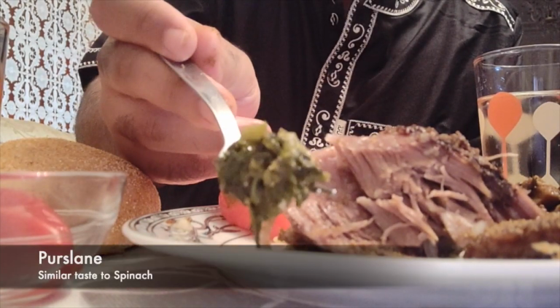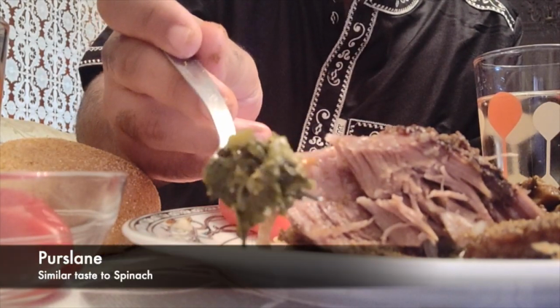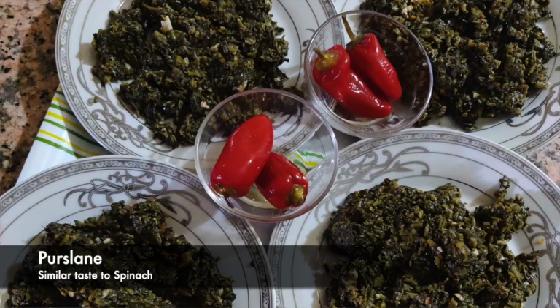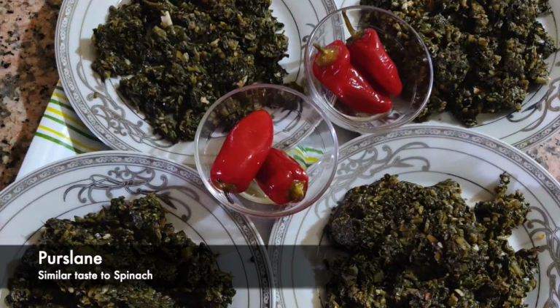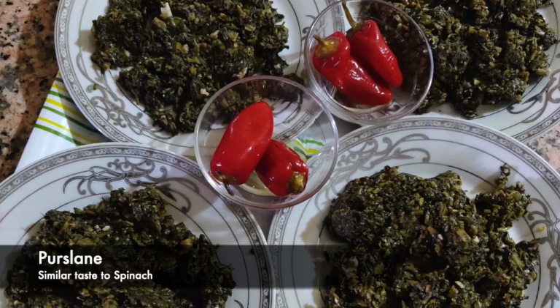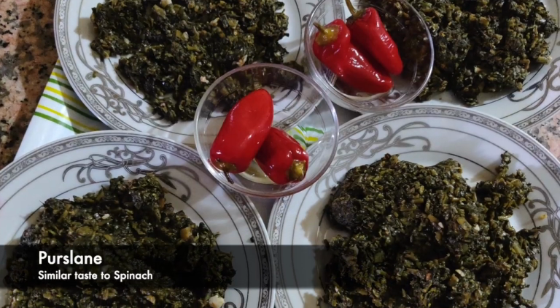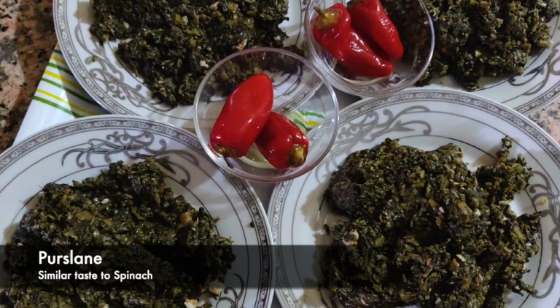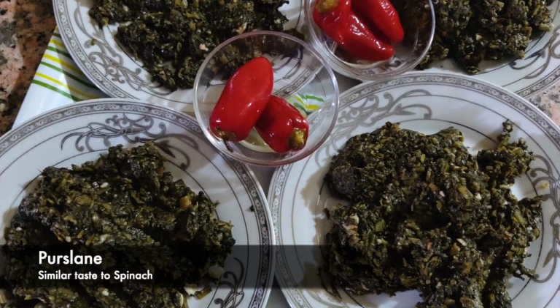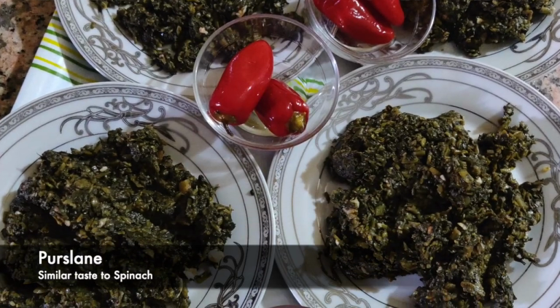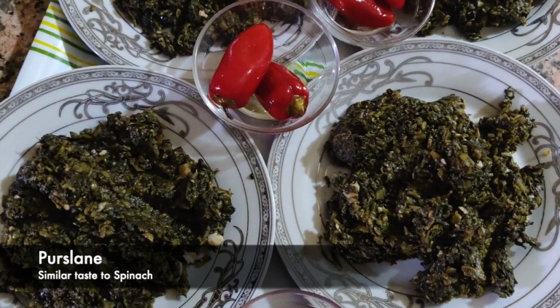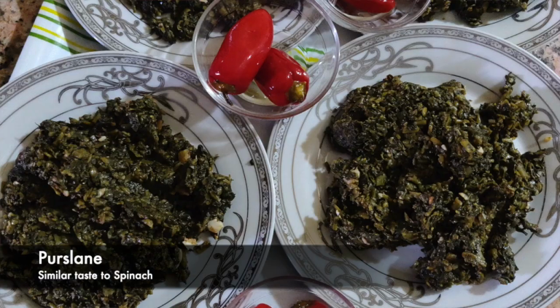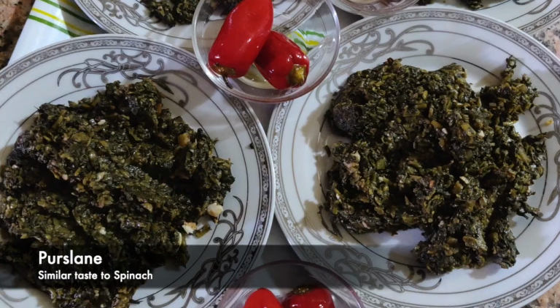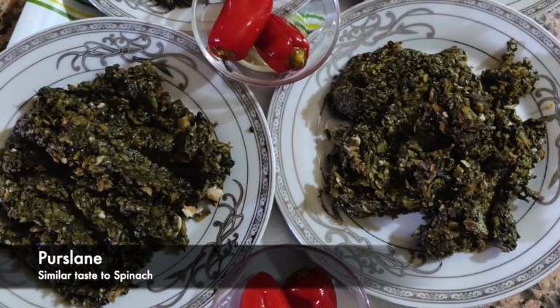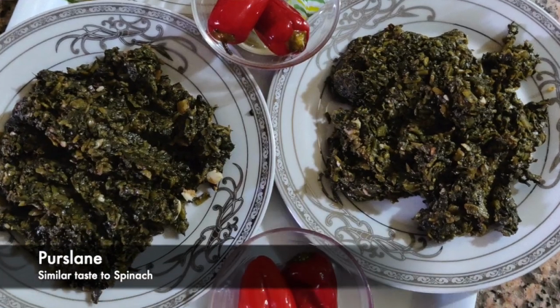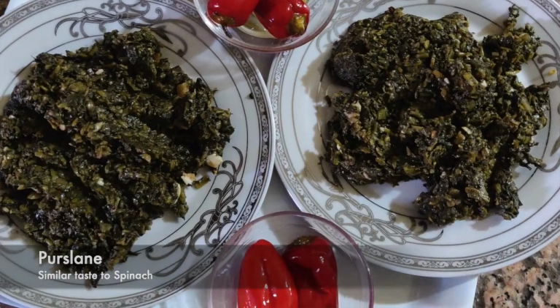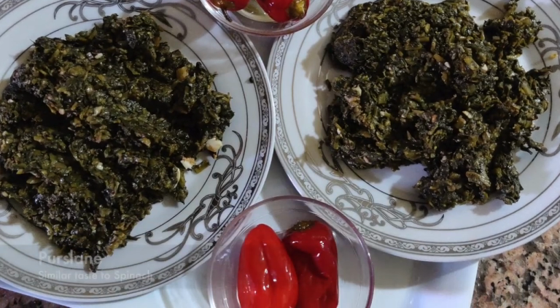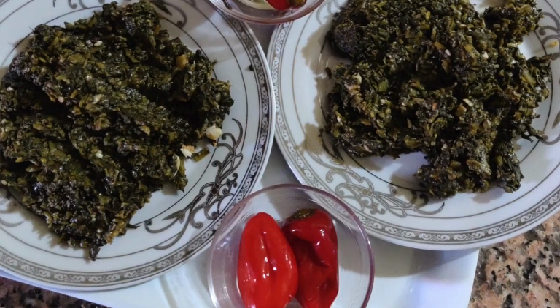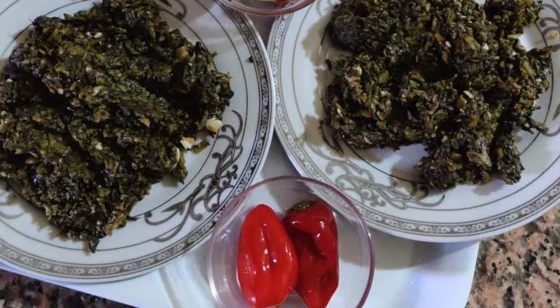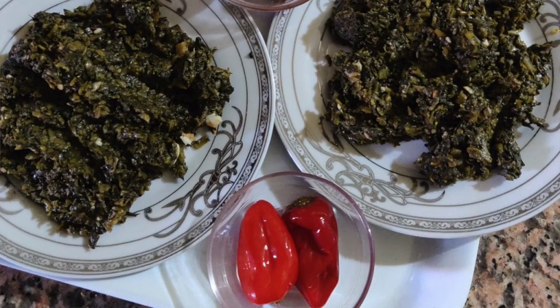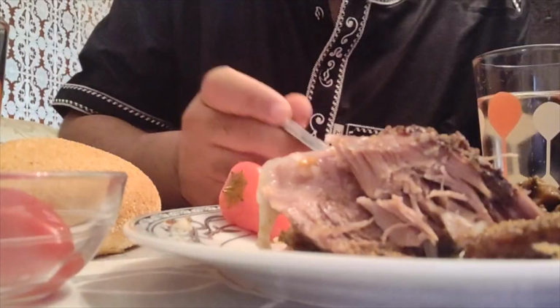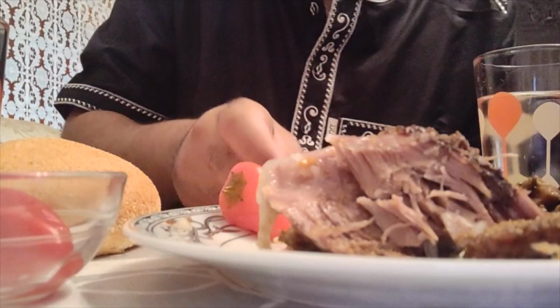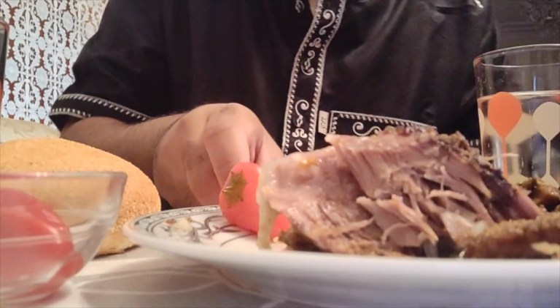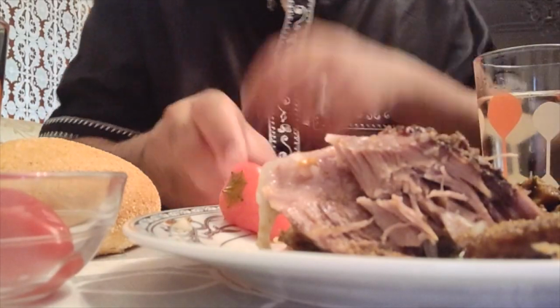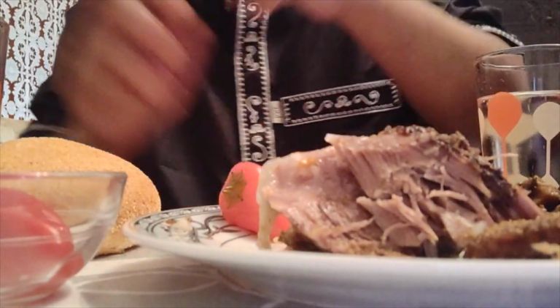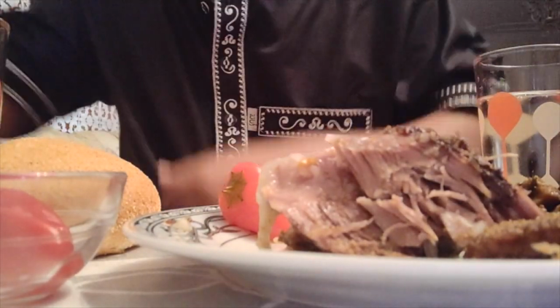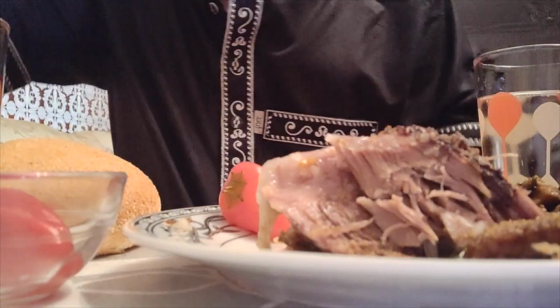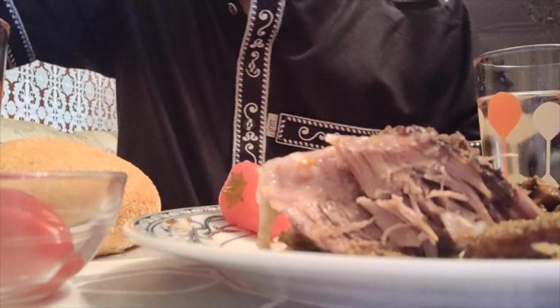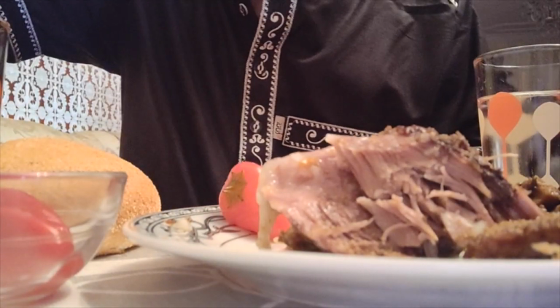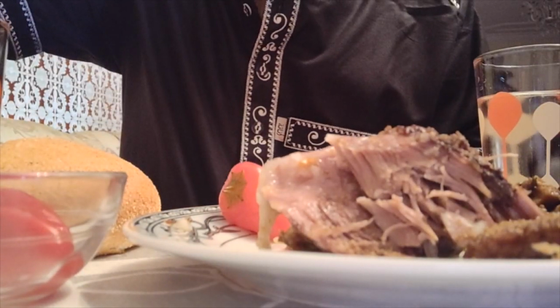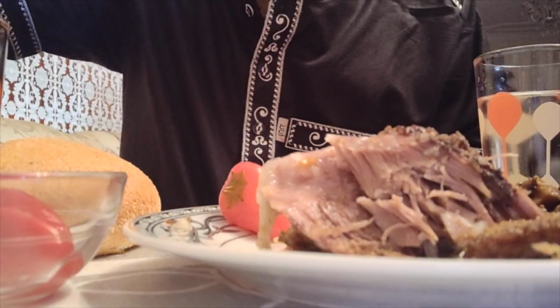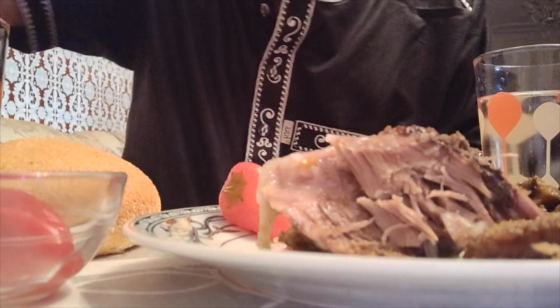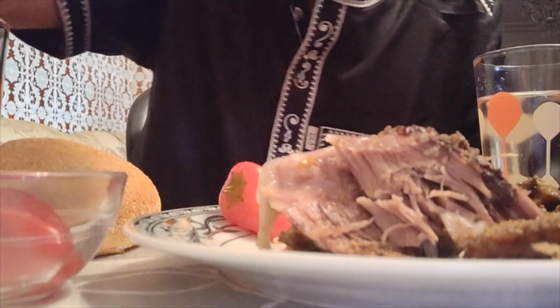This is parsley, I believe, and it has a similar taste and texture to spinach.